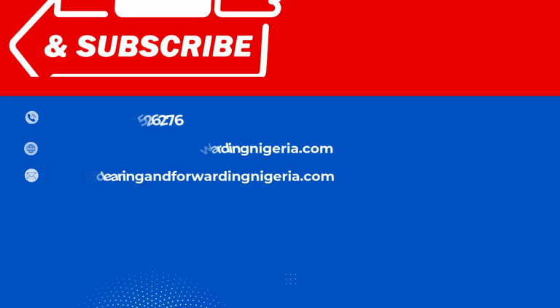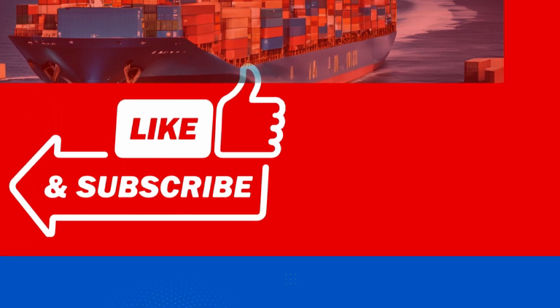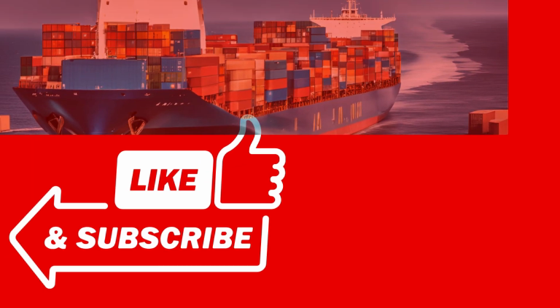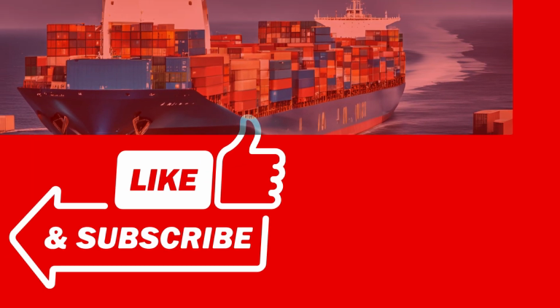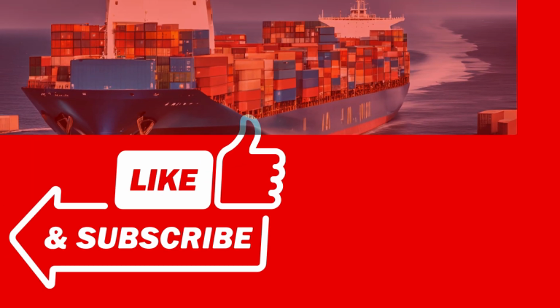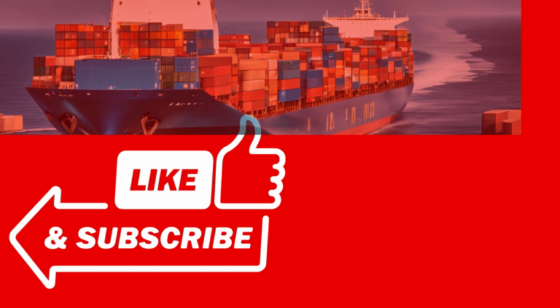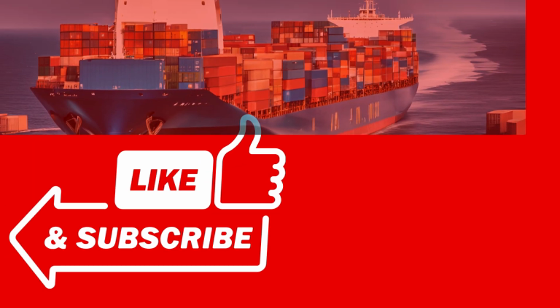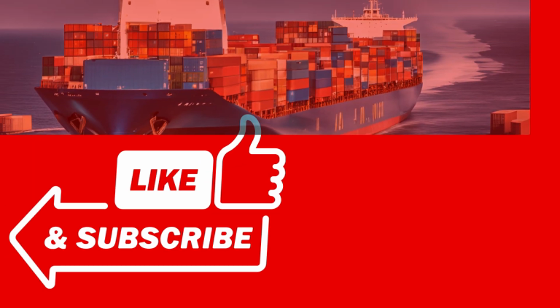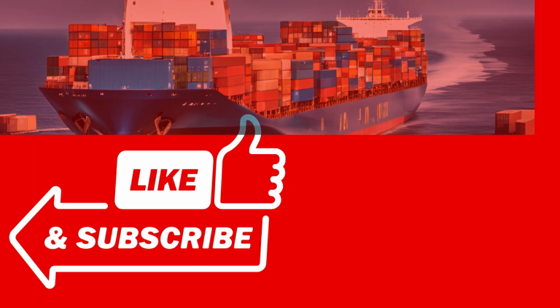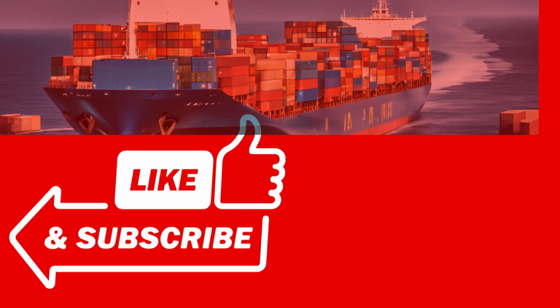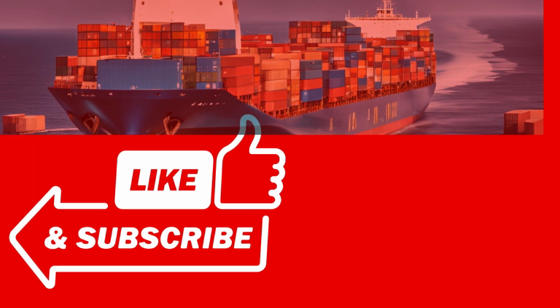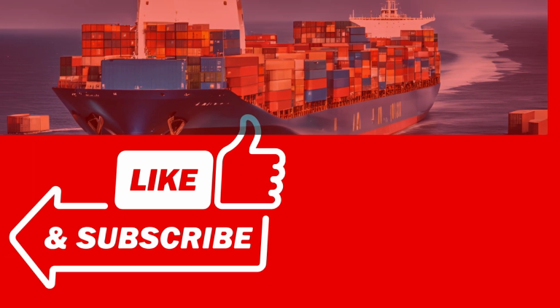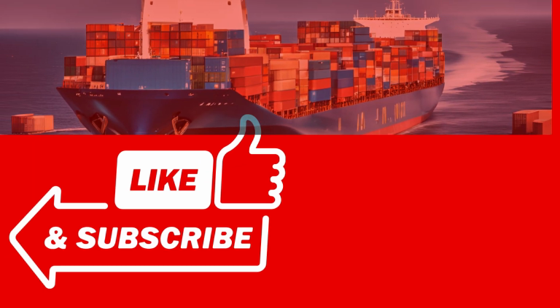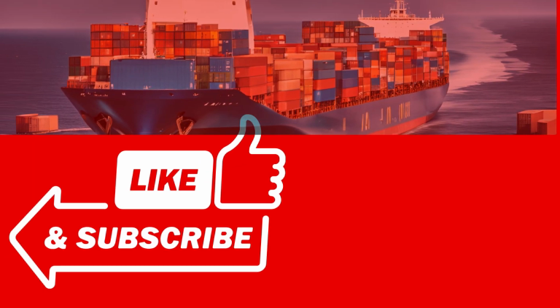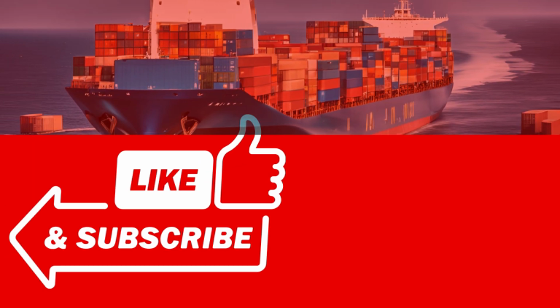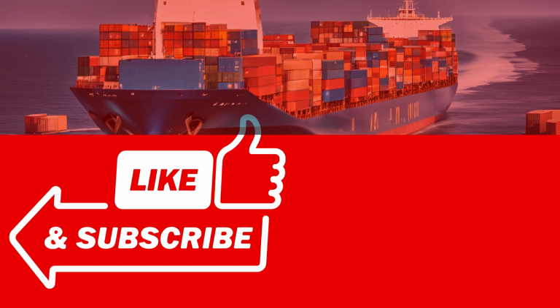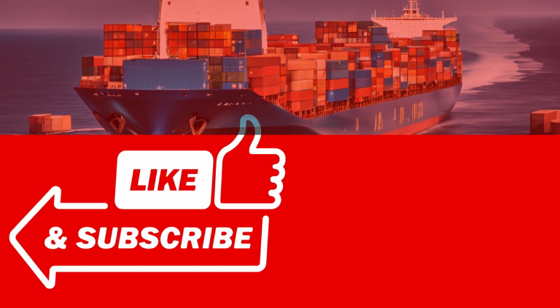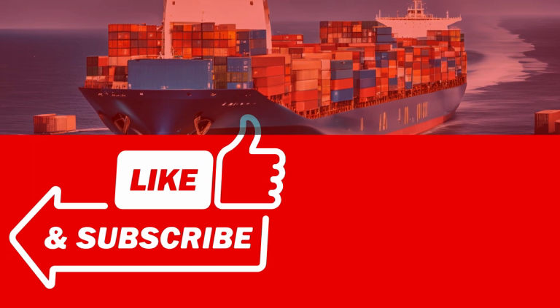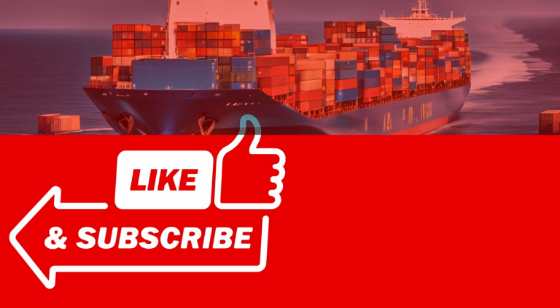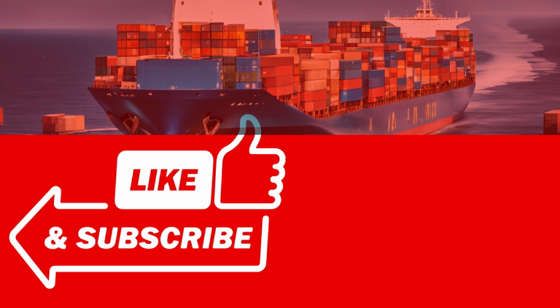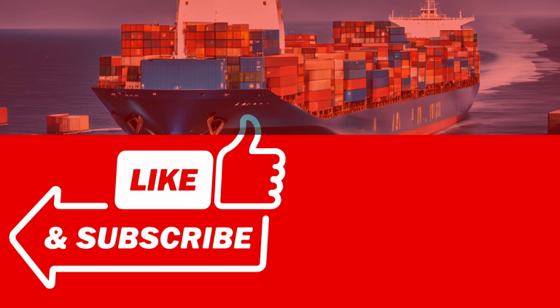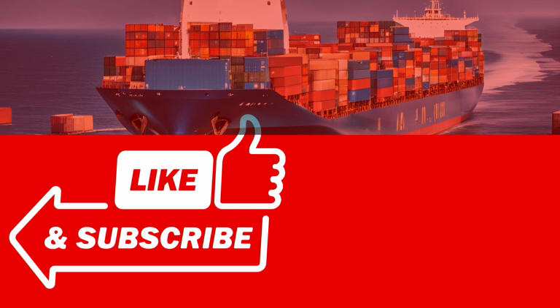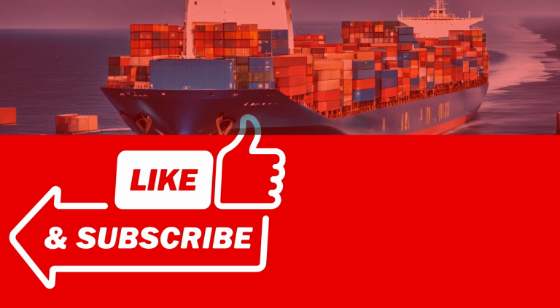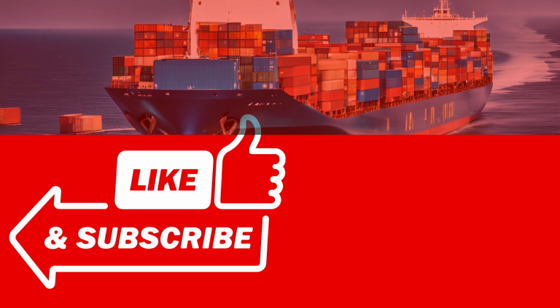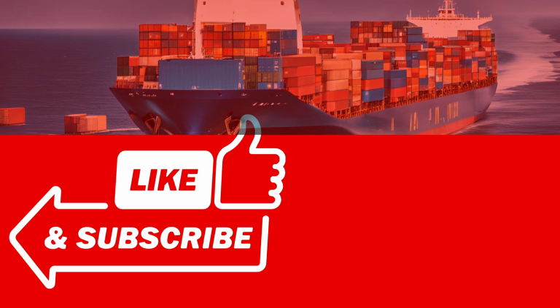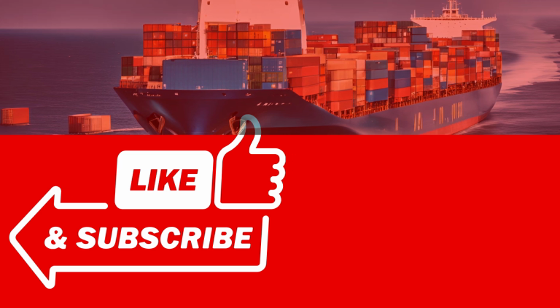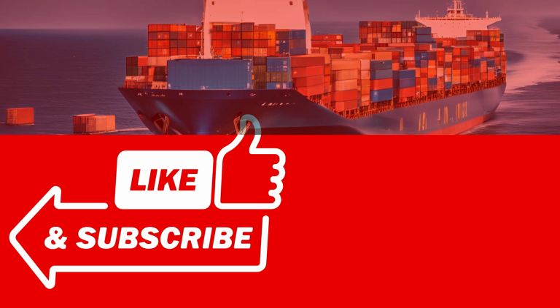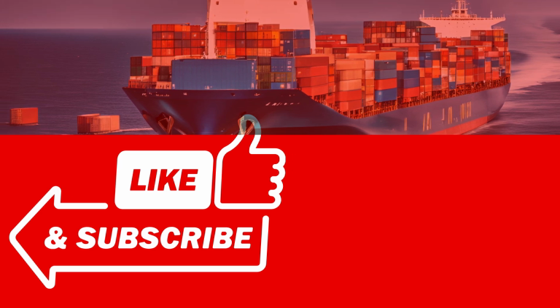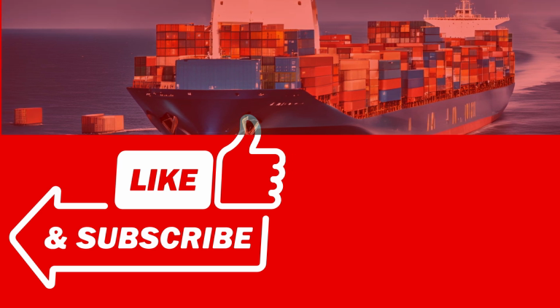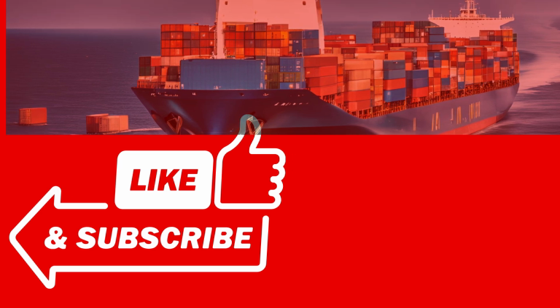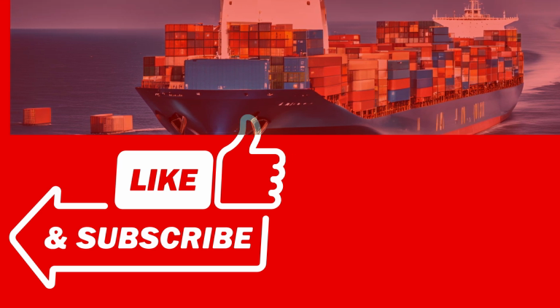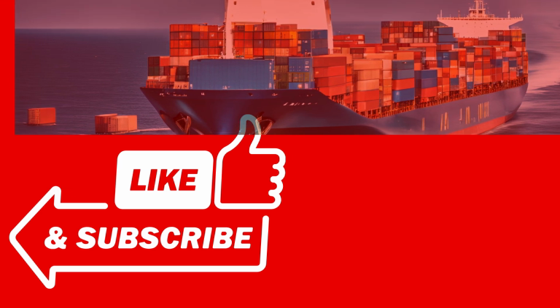Thank you for watching, and don't forget to like, share, and subscribe for more insightful content on logistics and shipping solutions.